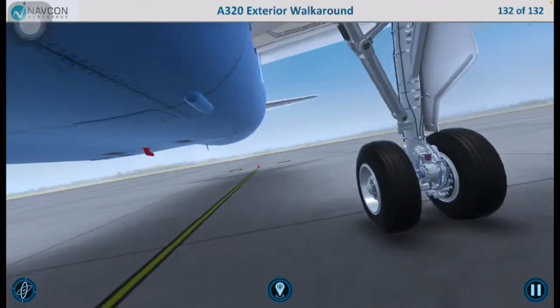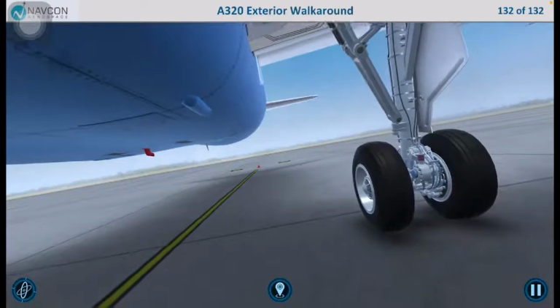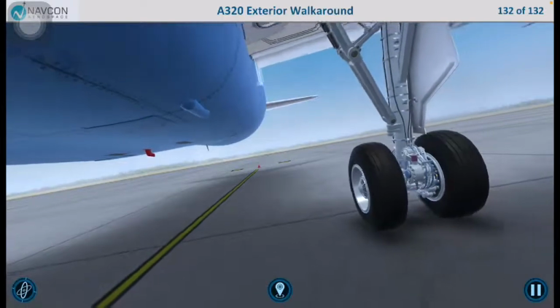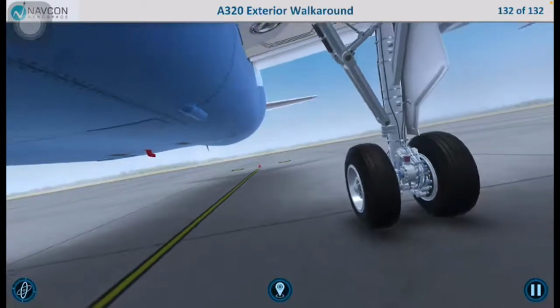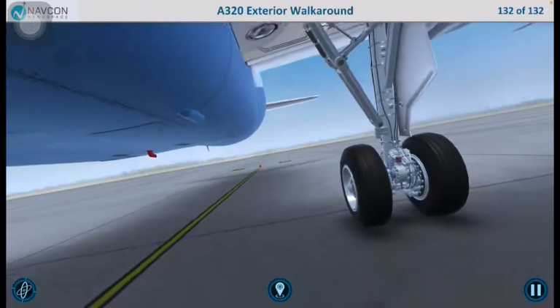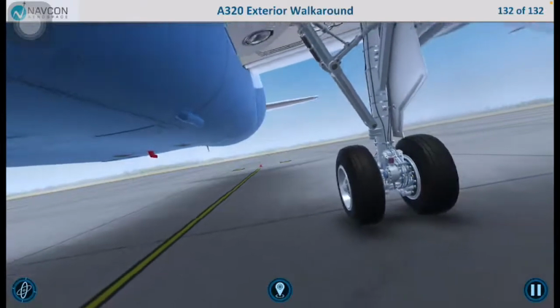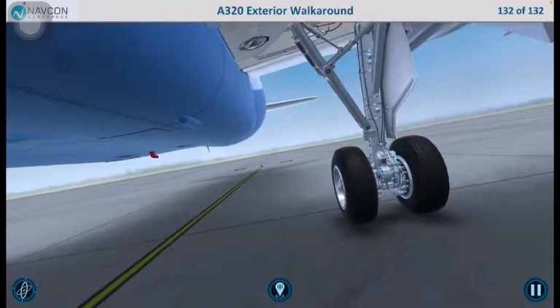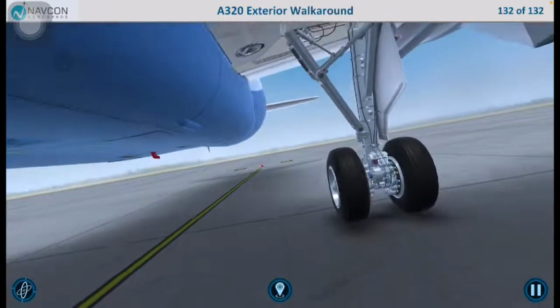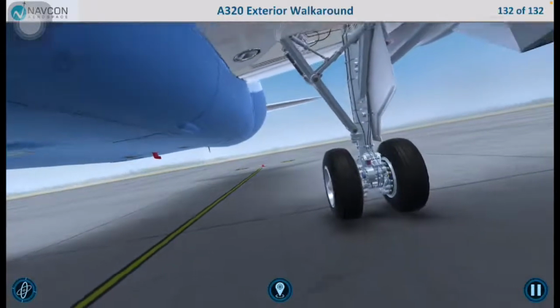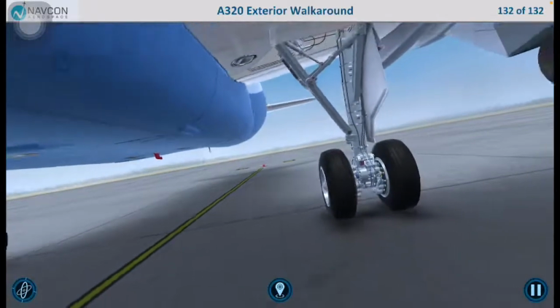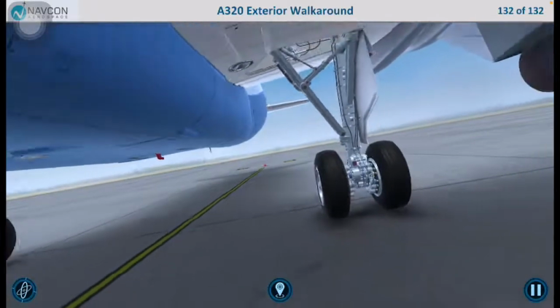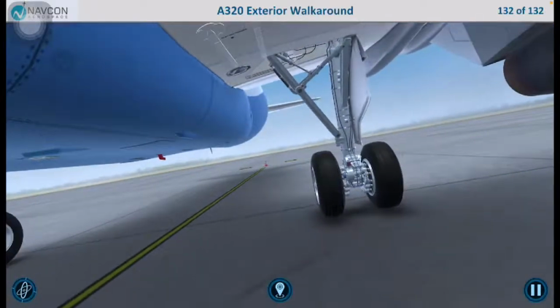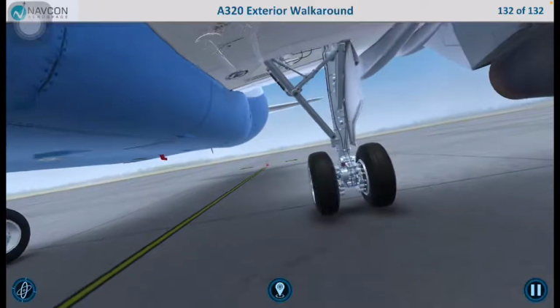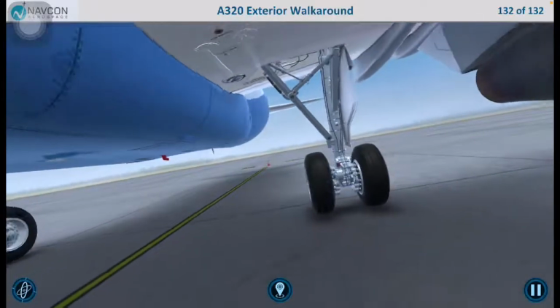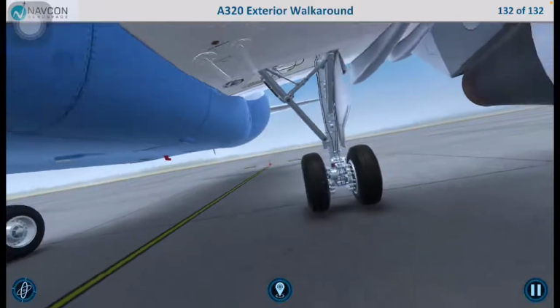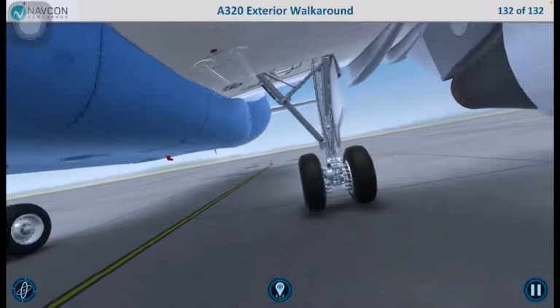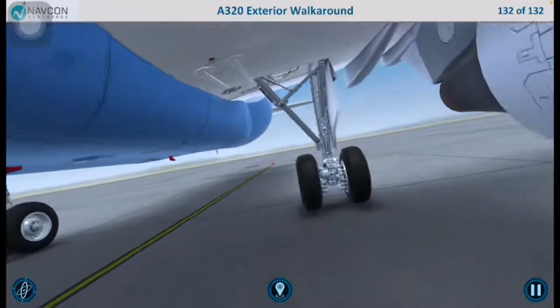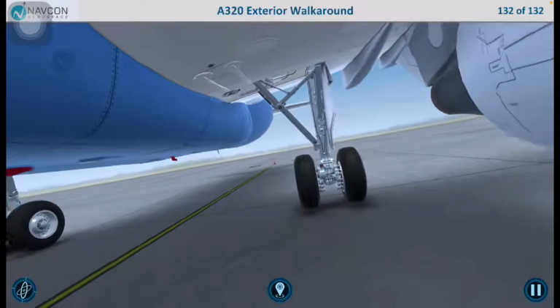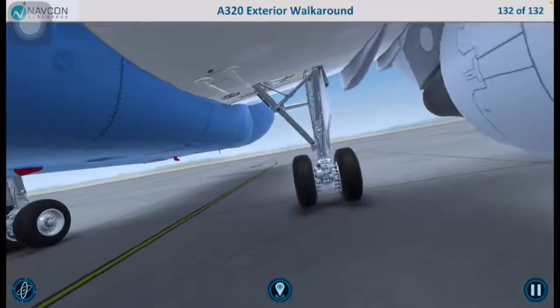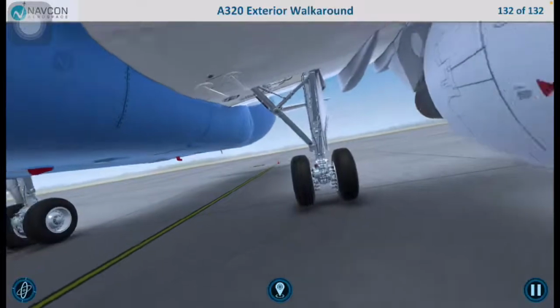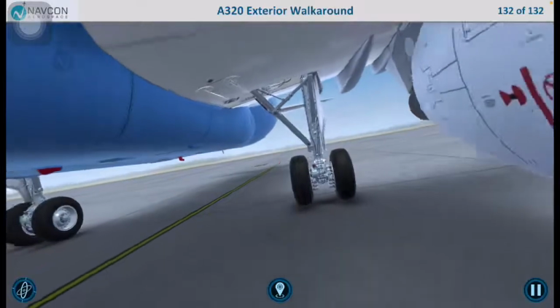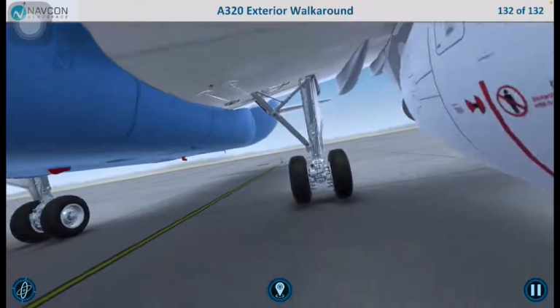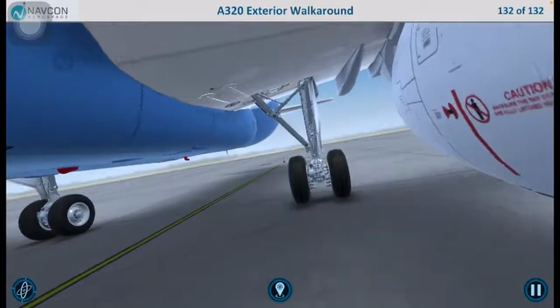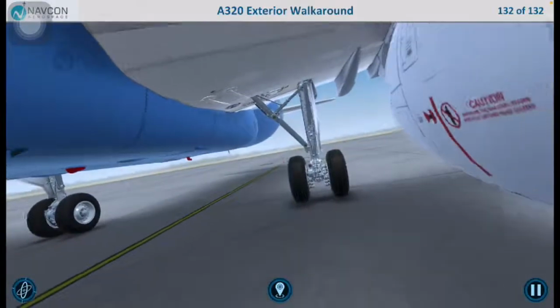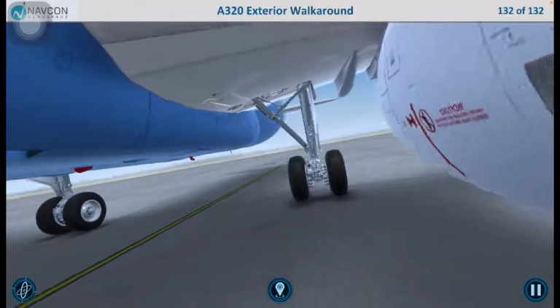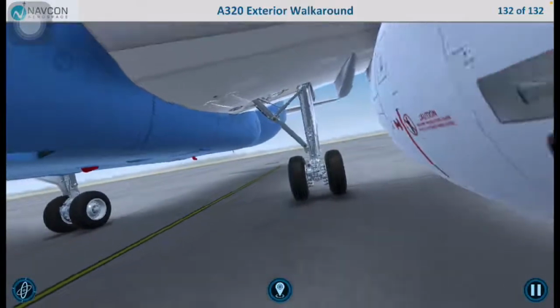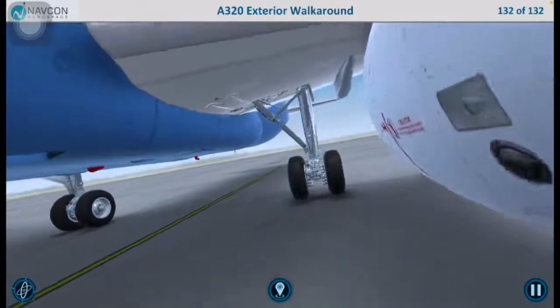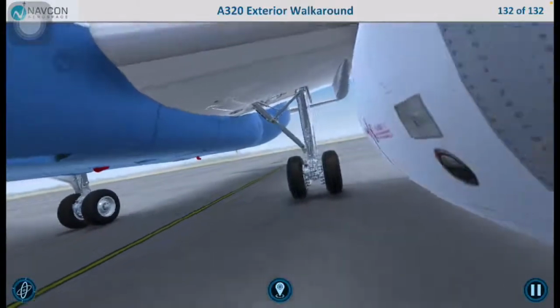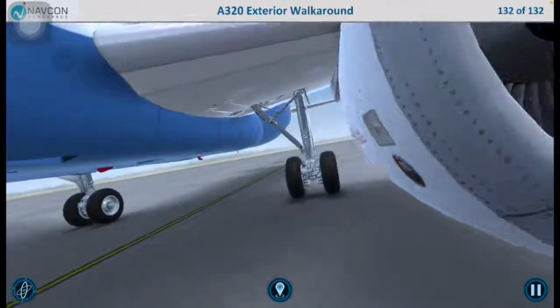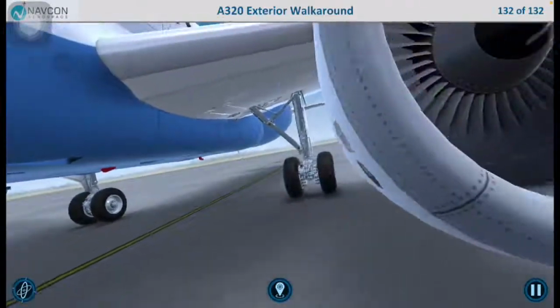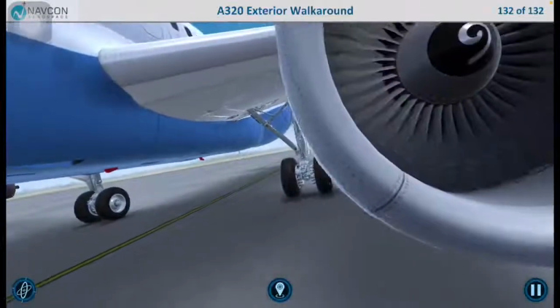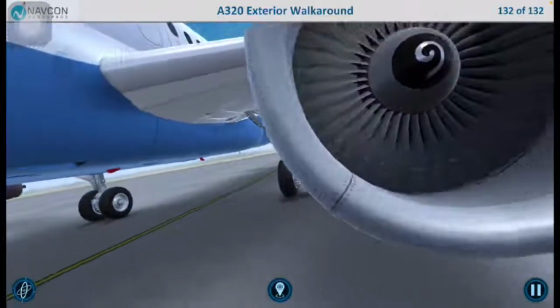This concludes the exterior walk-around inspection. If everything looks good, the aircraft is ready to fly. Have a safe flight.